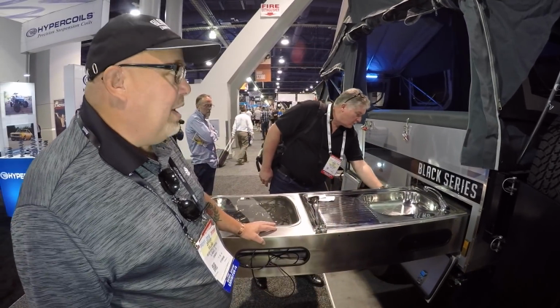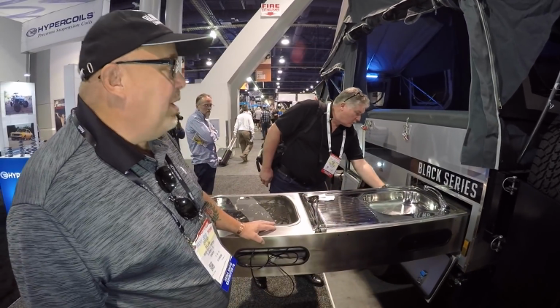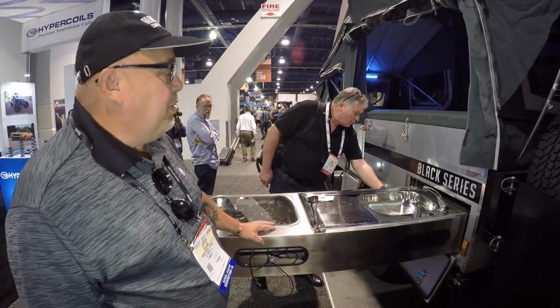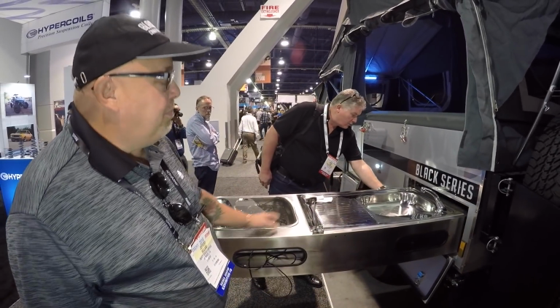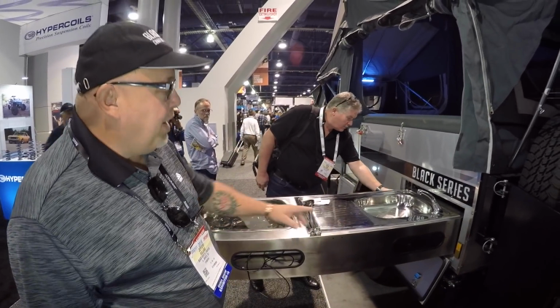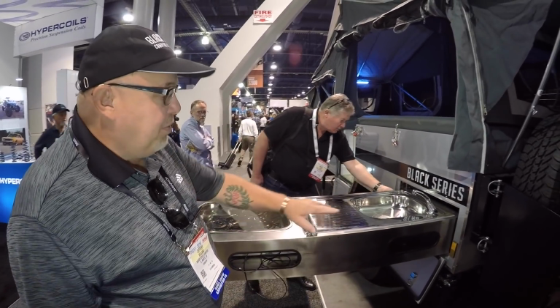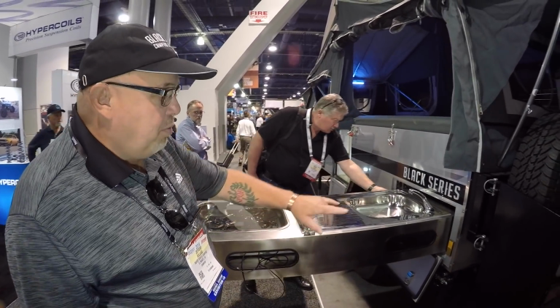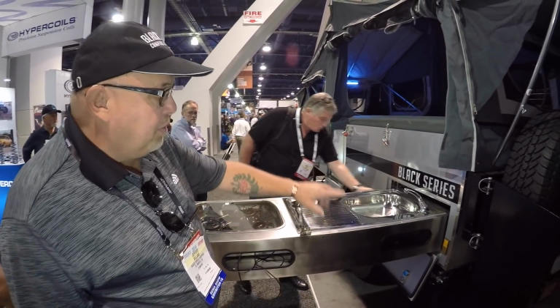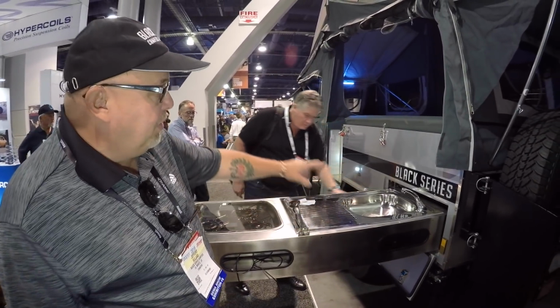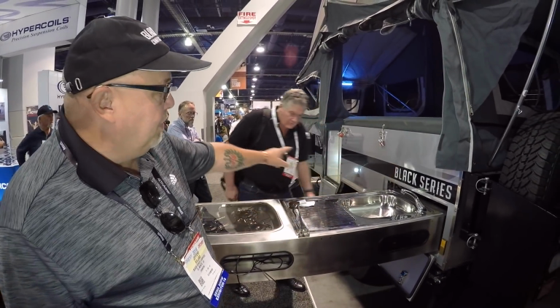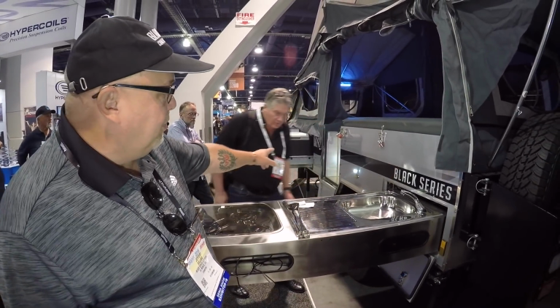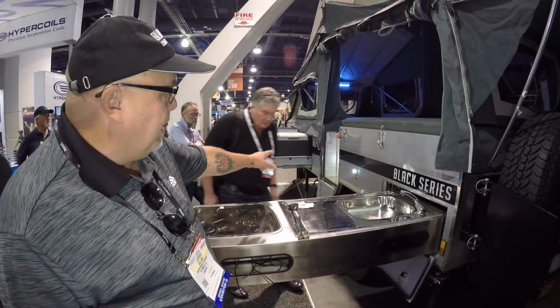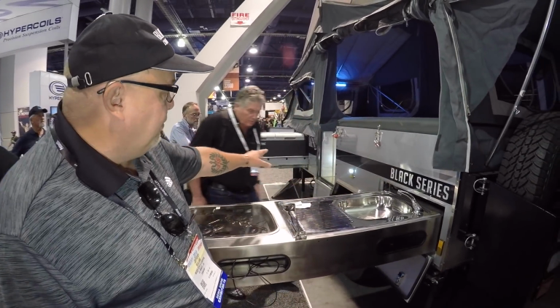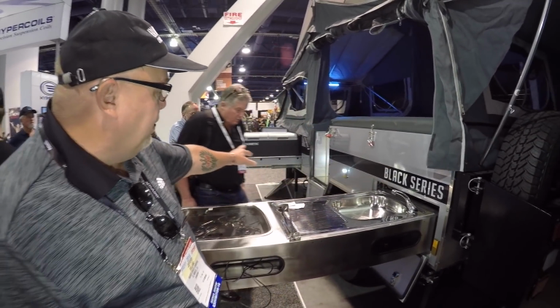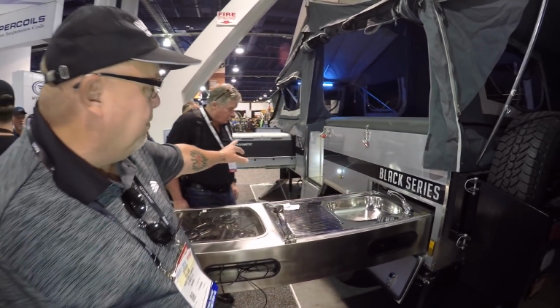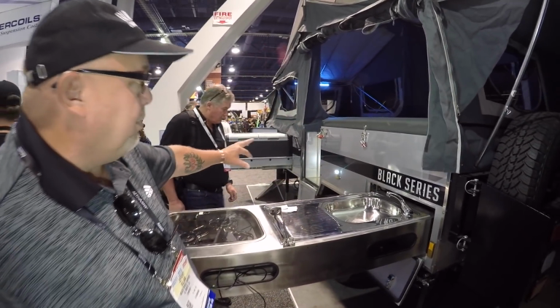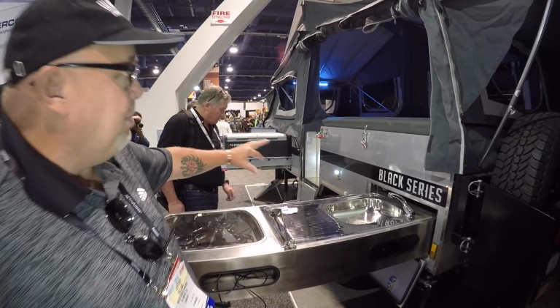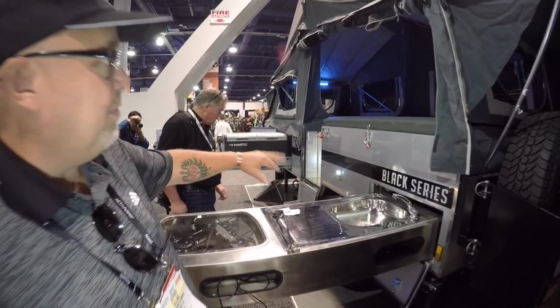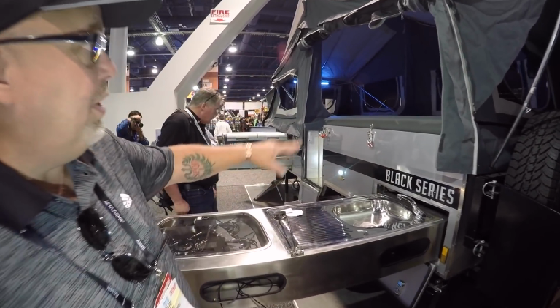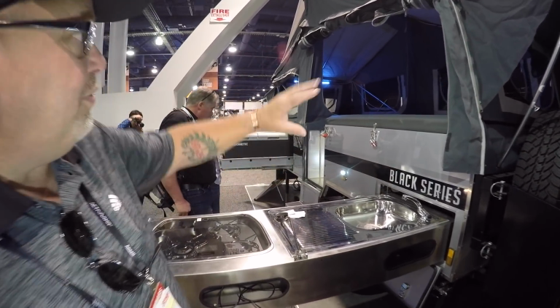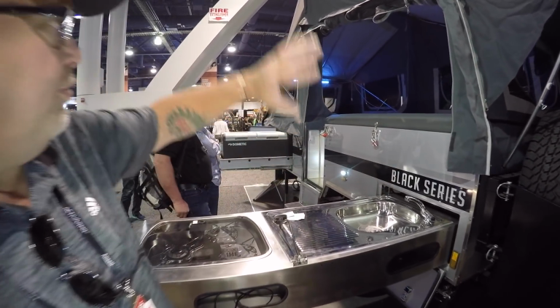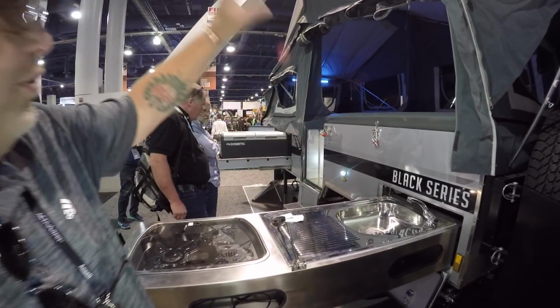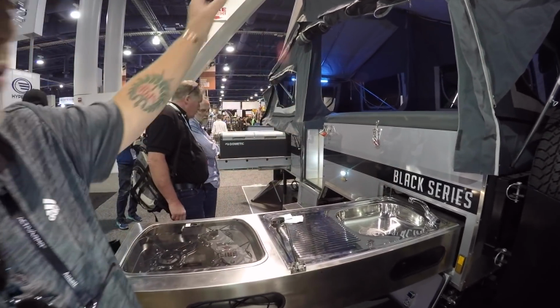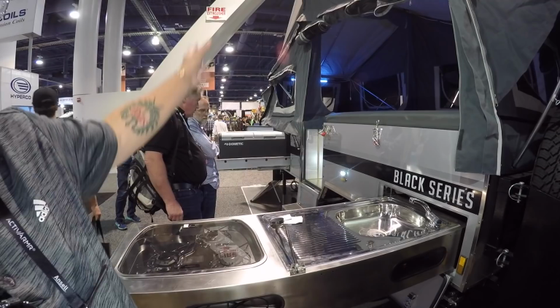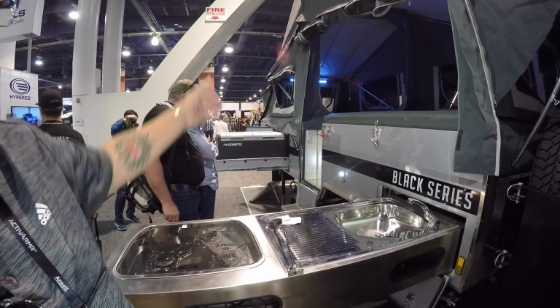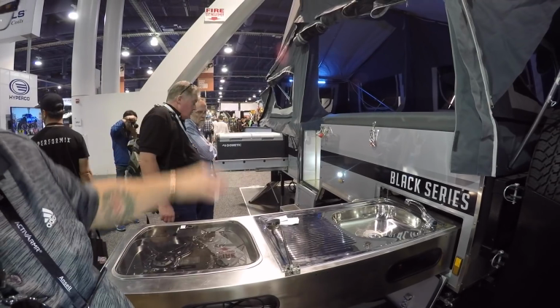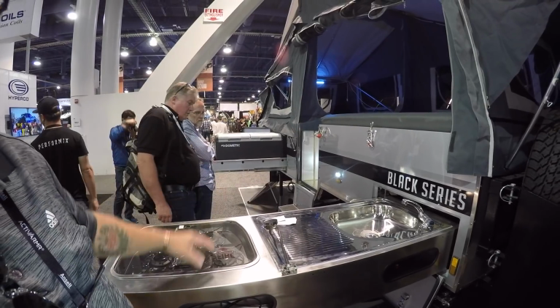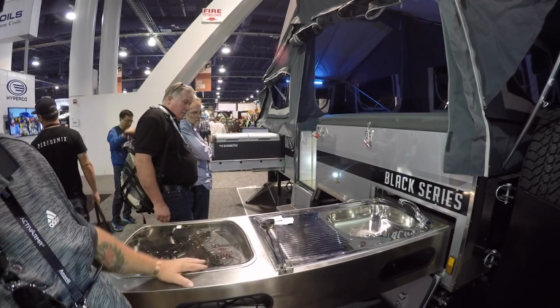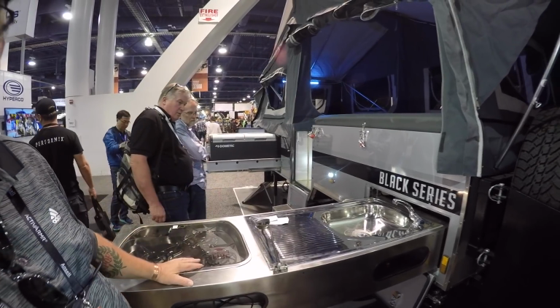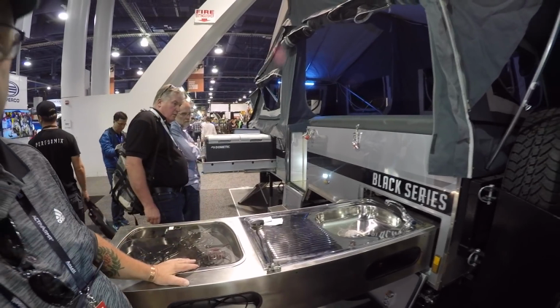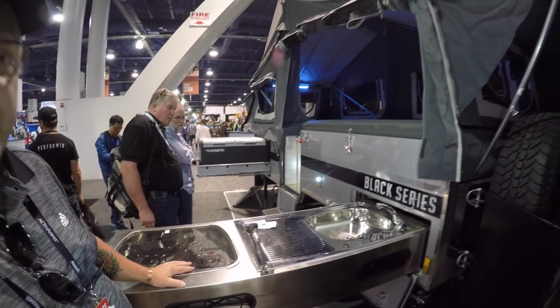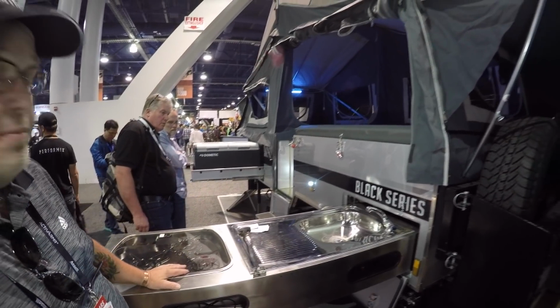We do a five-year warranty on the chassis, the frame, and everything structural, and two years on everything else.